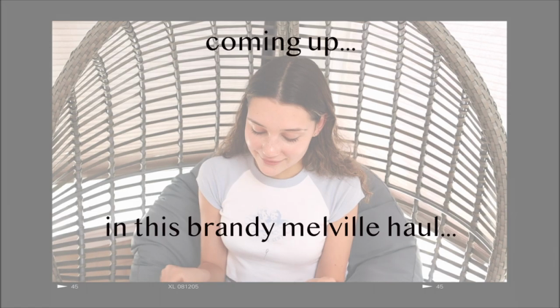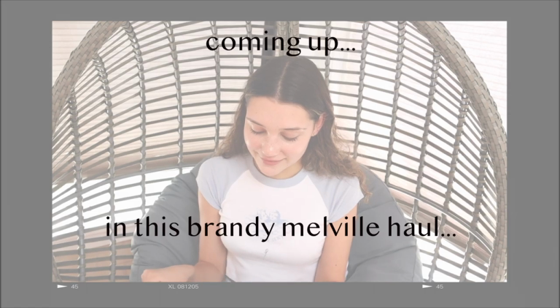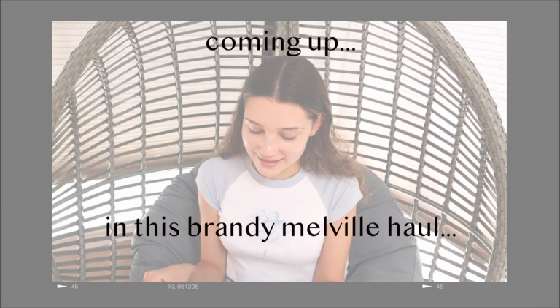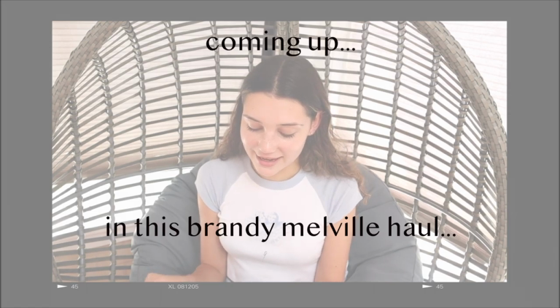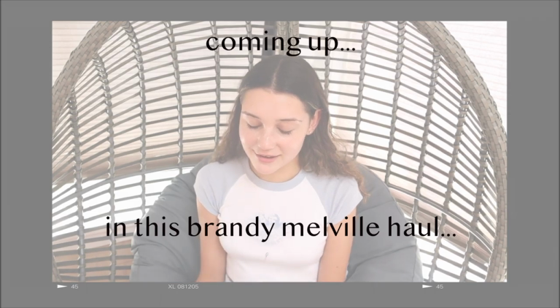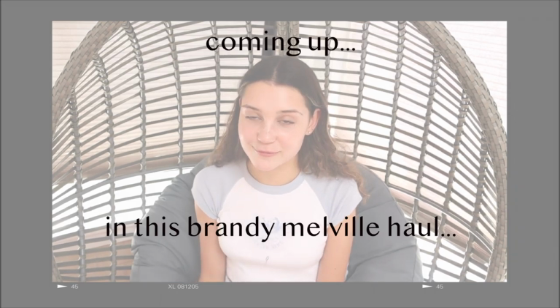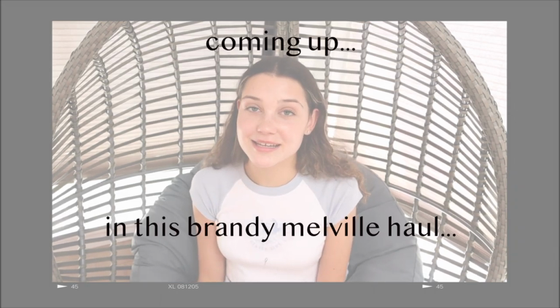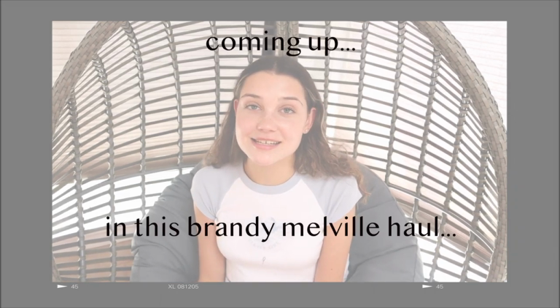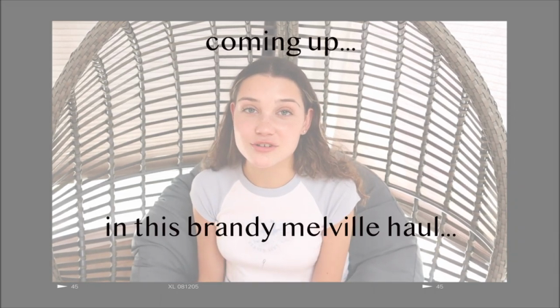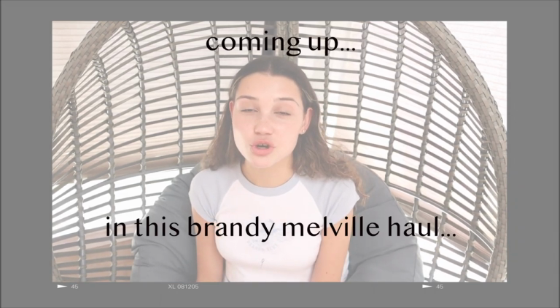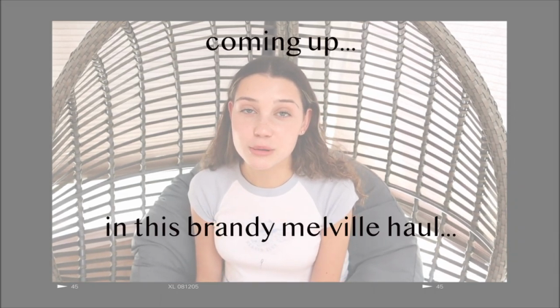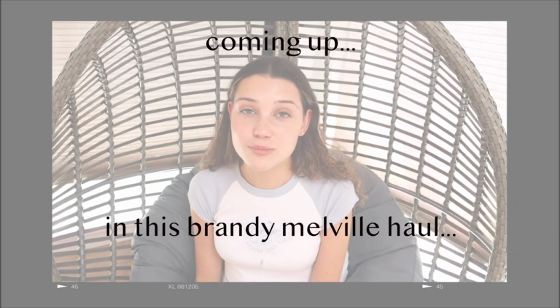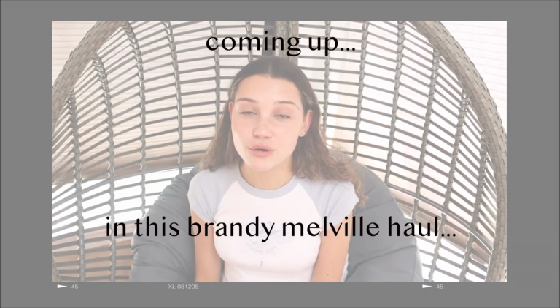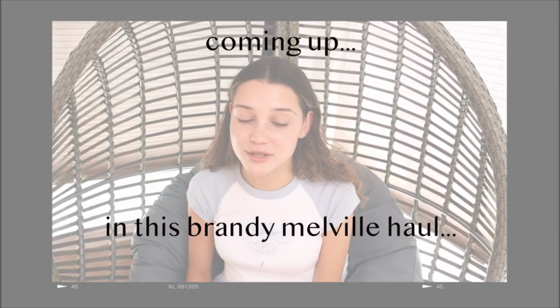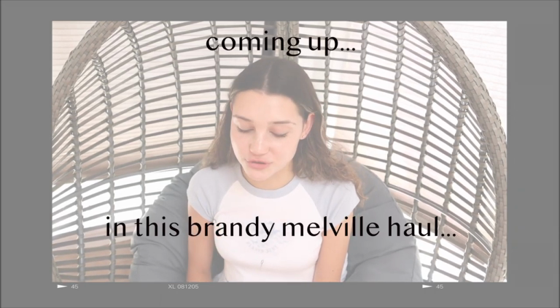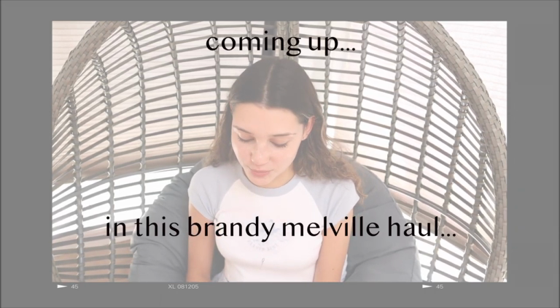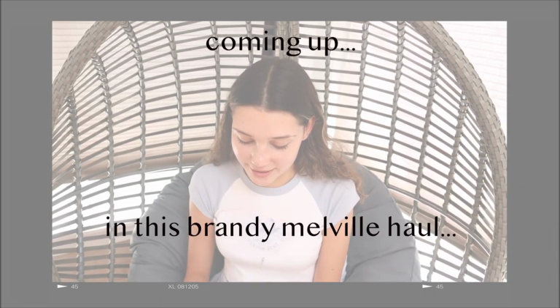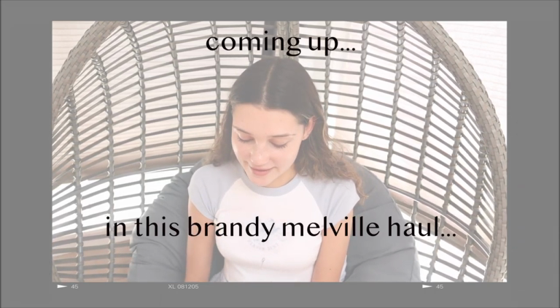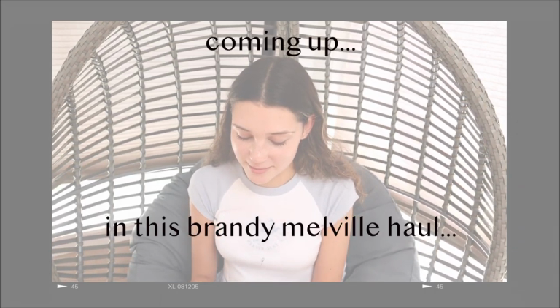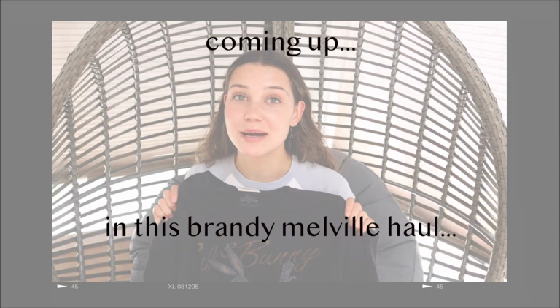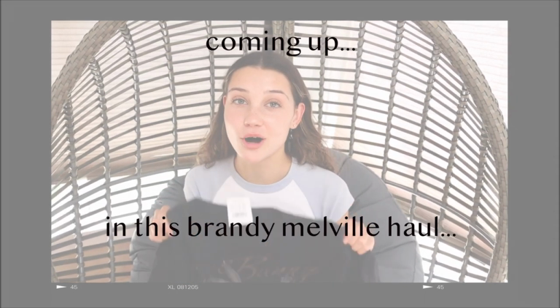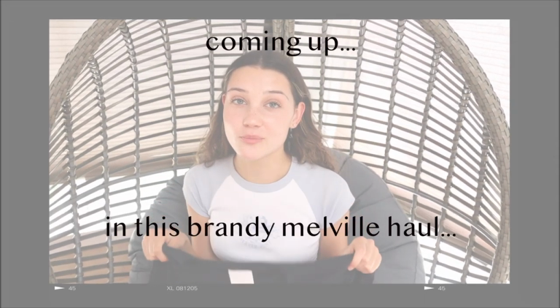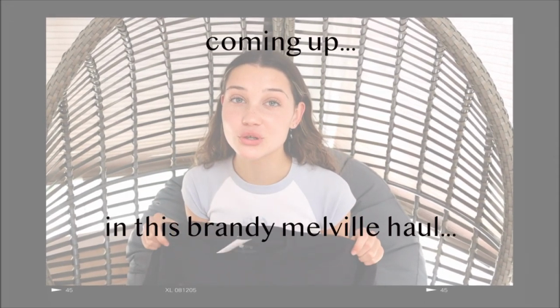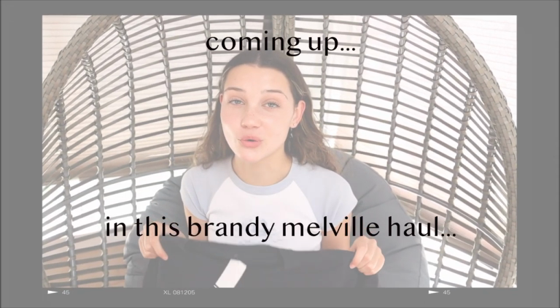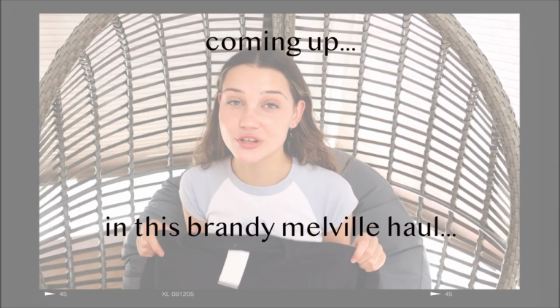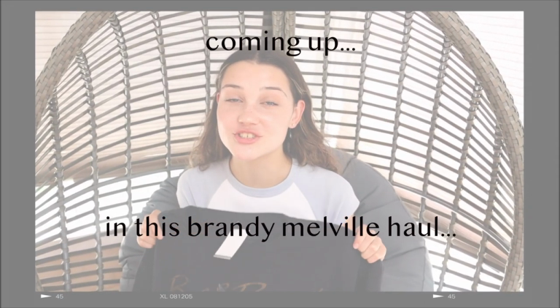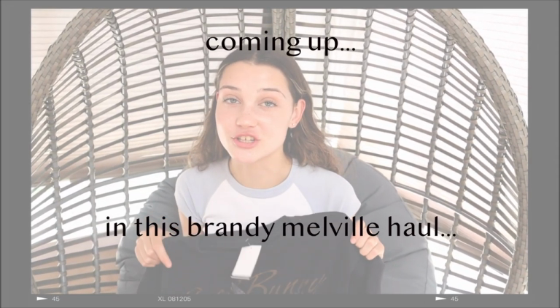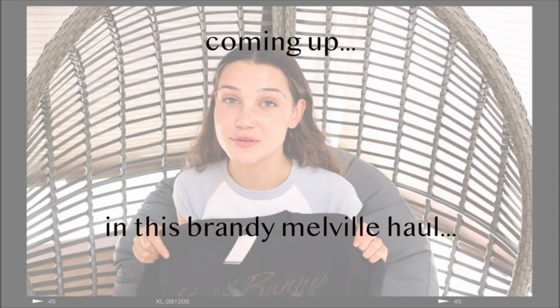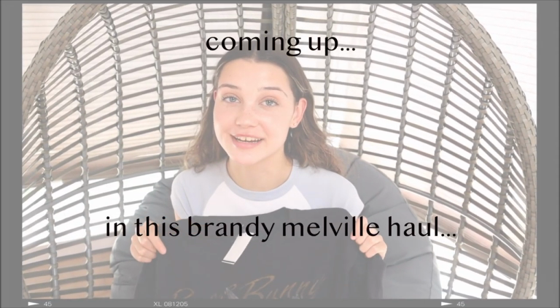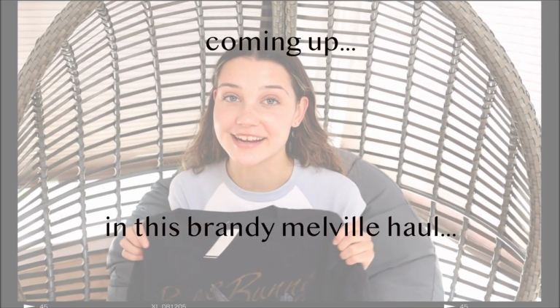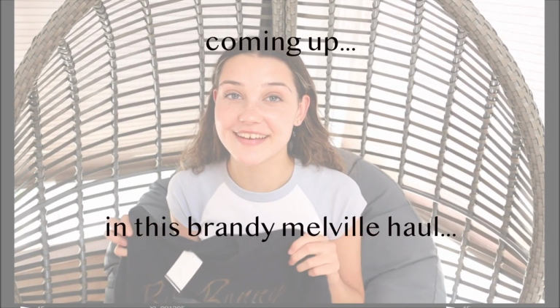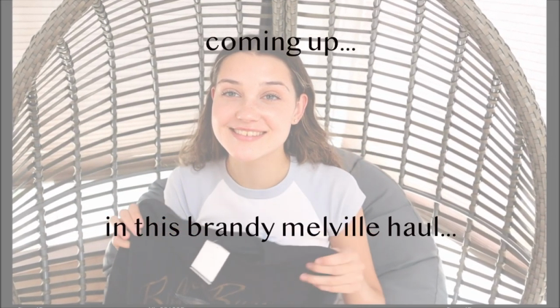I finally caved because I saw so many people on Pinterest wearing them. My mom totally judged me for getting this.